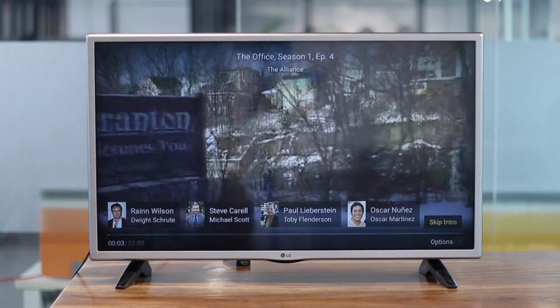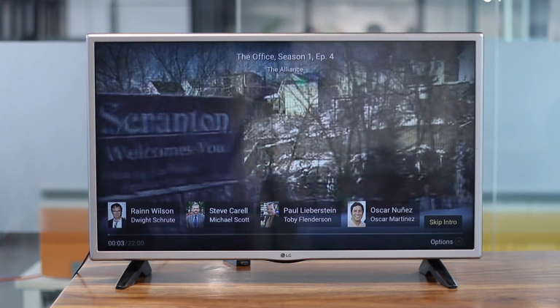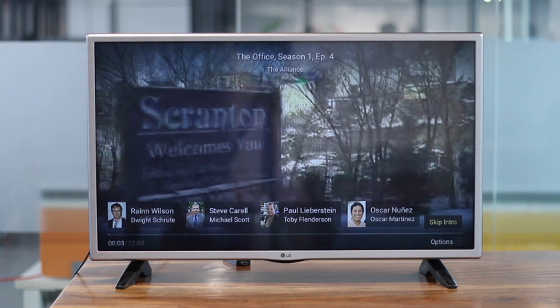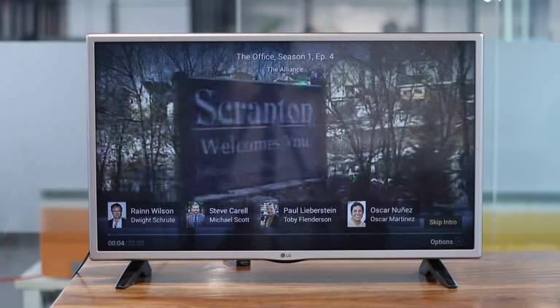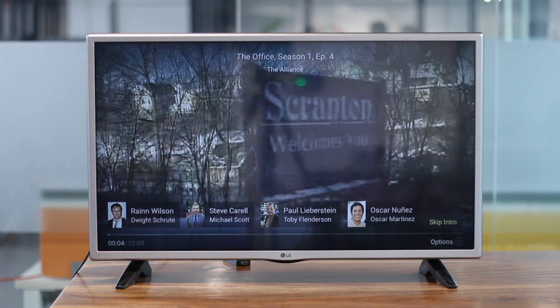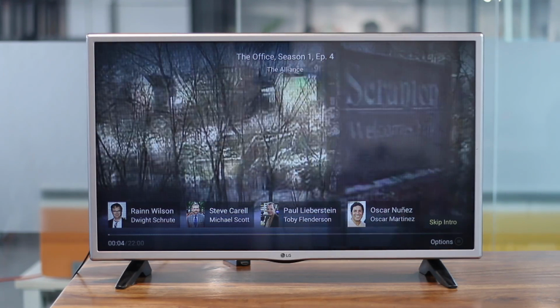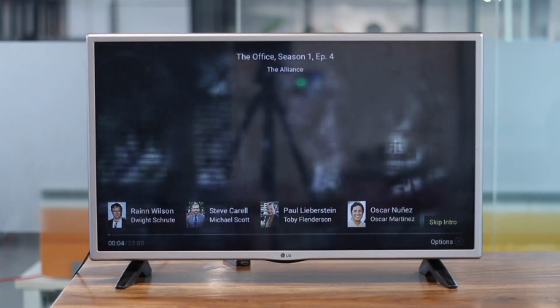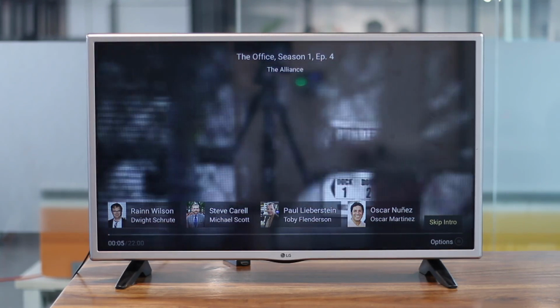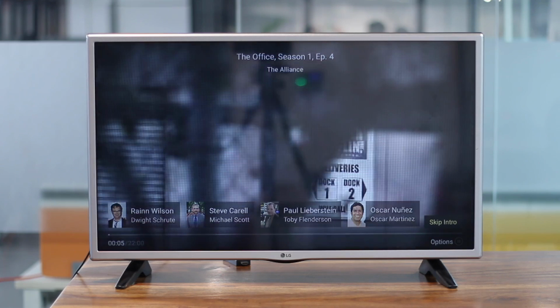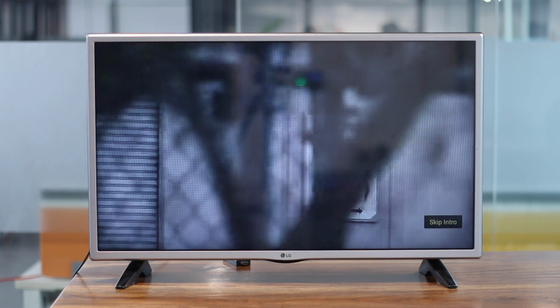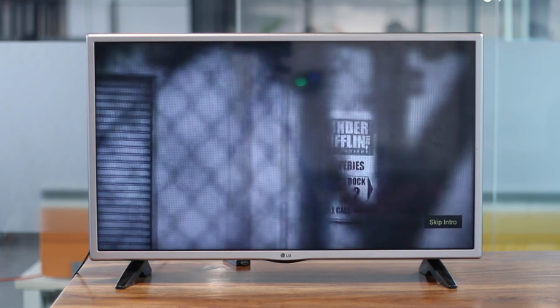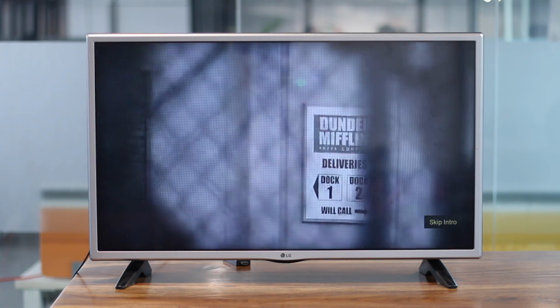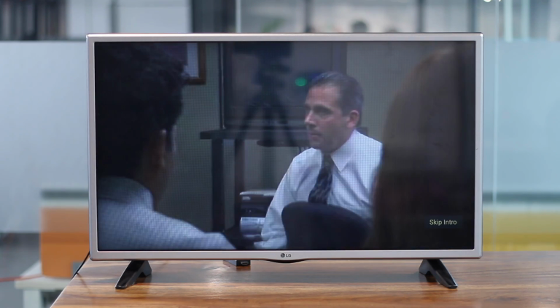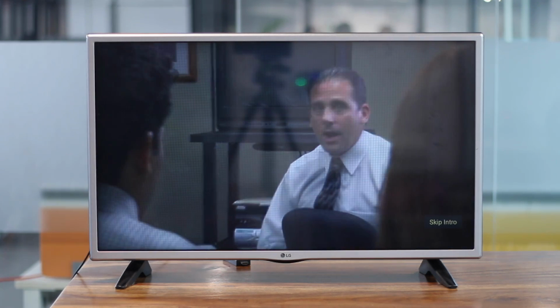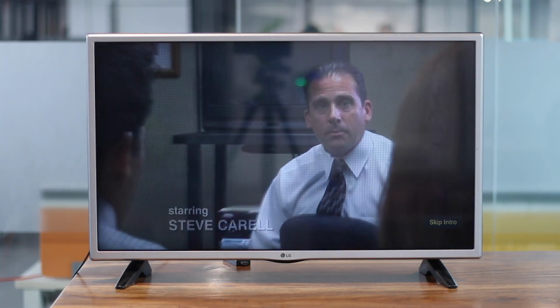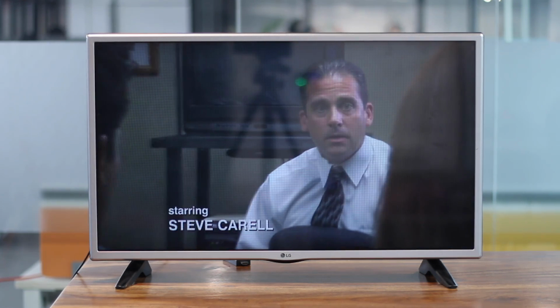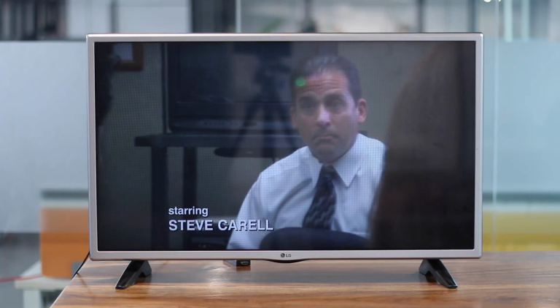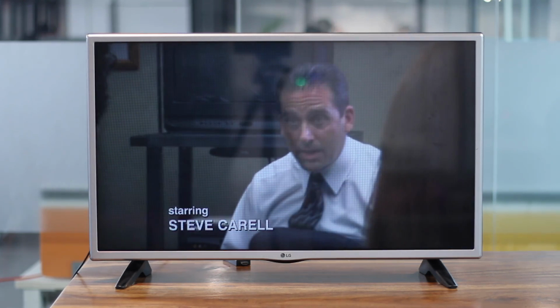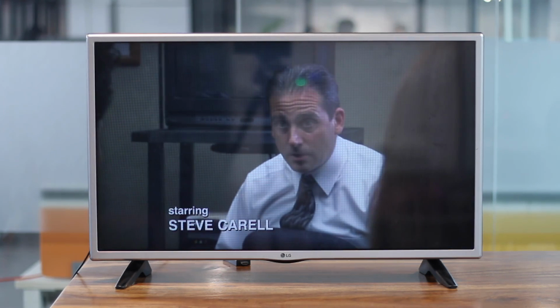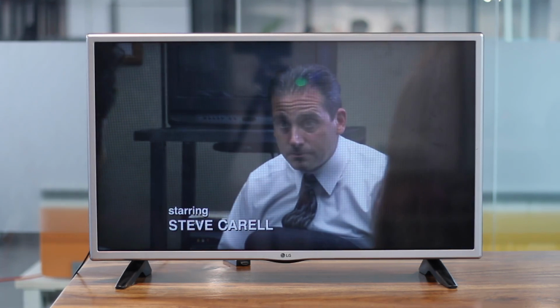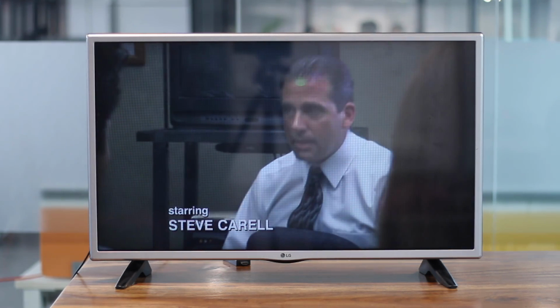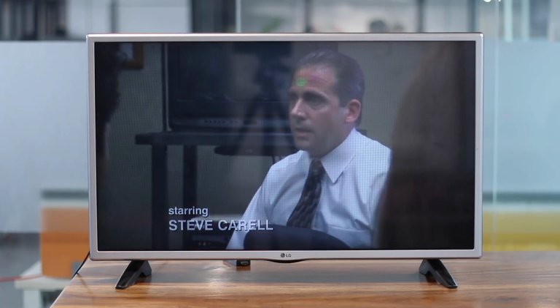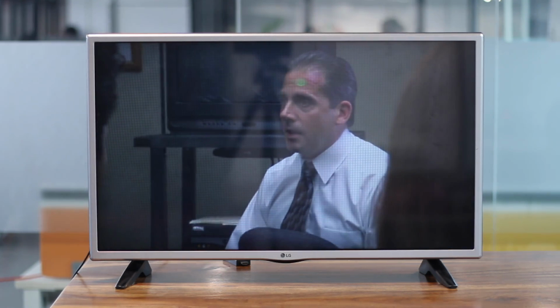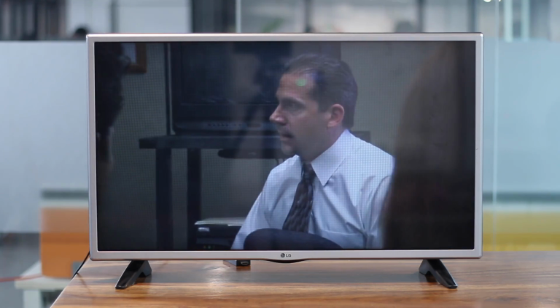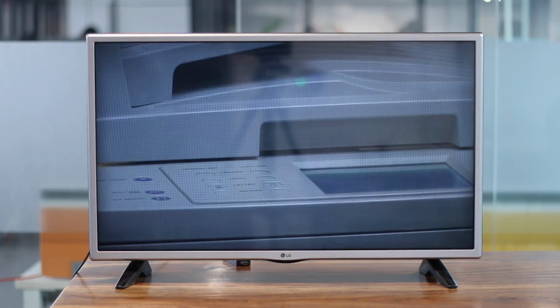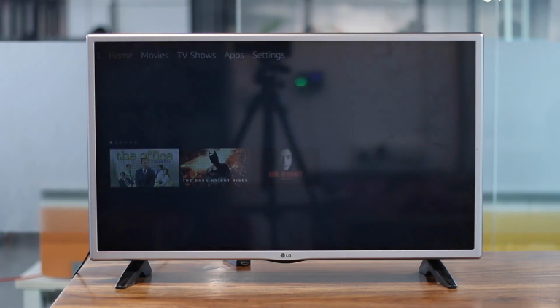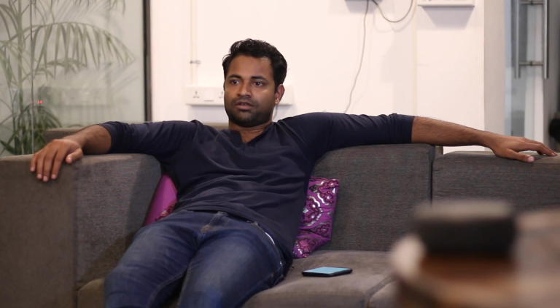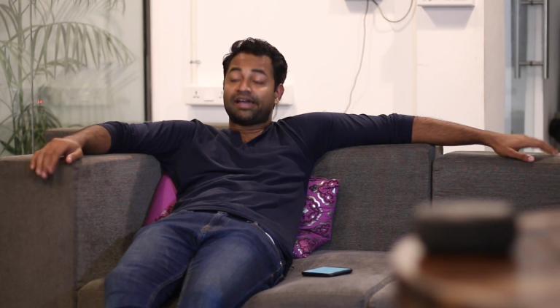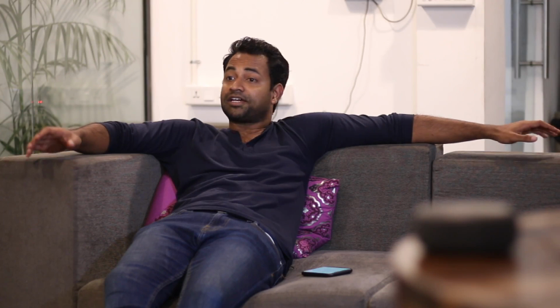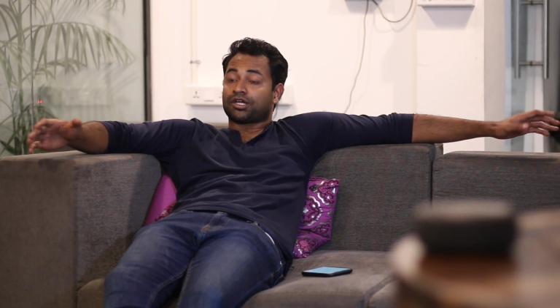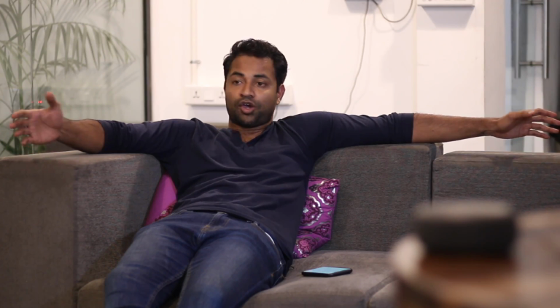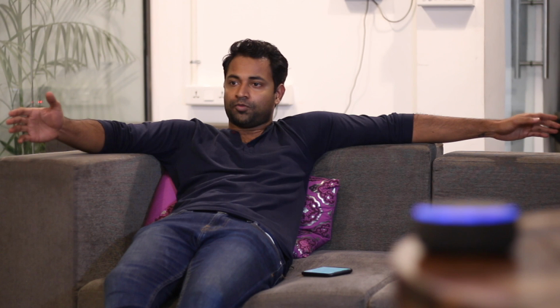Anytime you're stuck within an app or deep in the menus, you can ask Alexa to take you back to the home screen just by saying 'Hey Alexa, go home.'